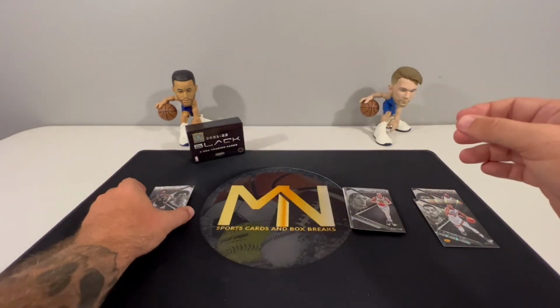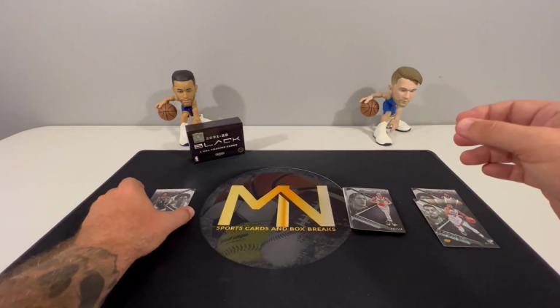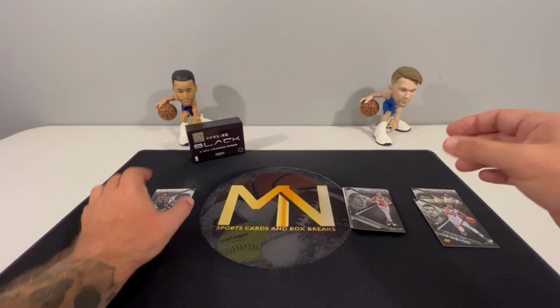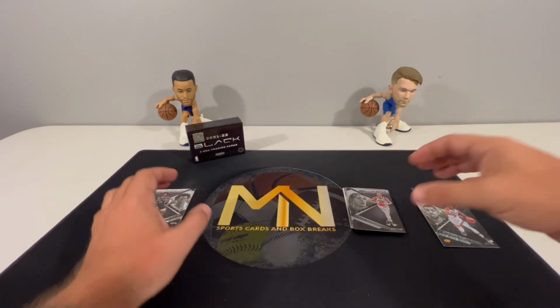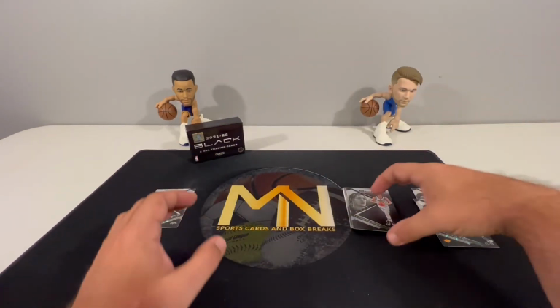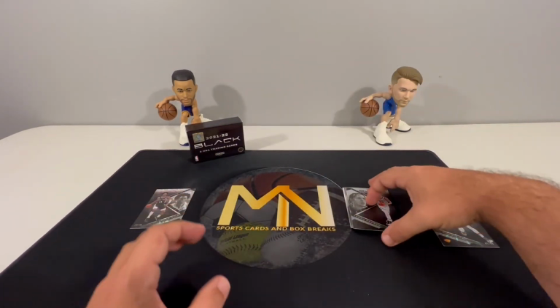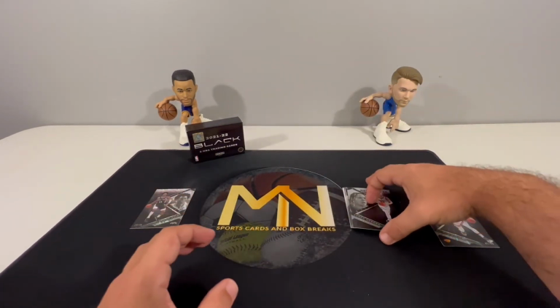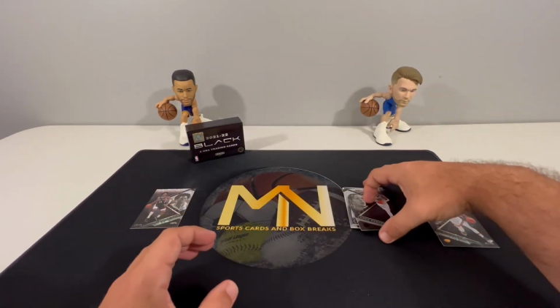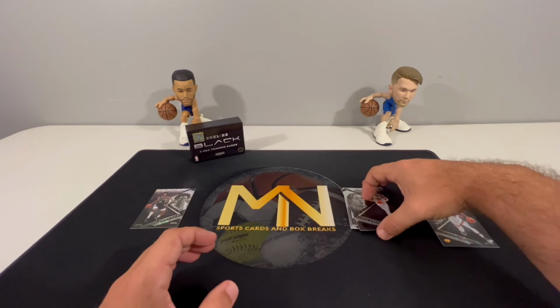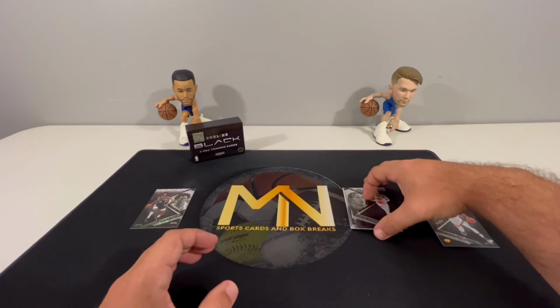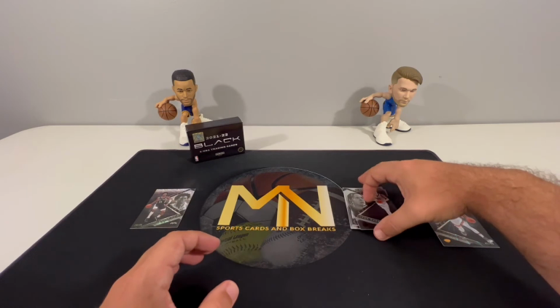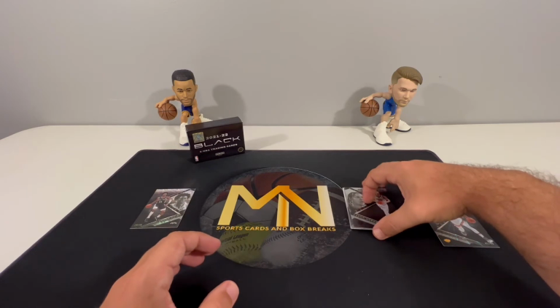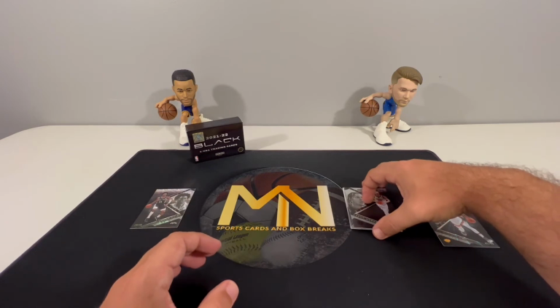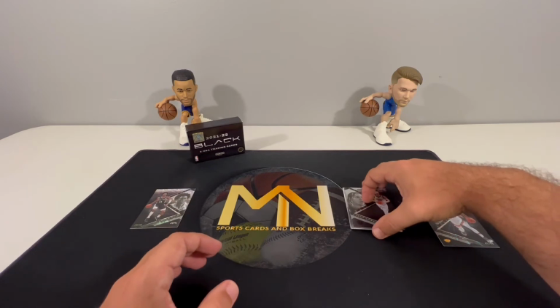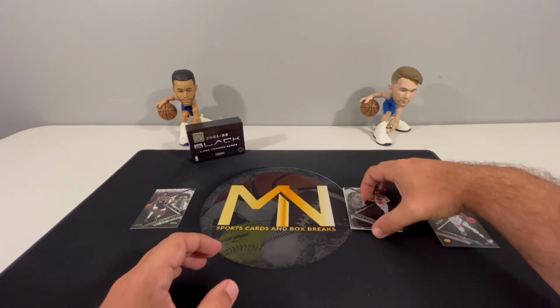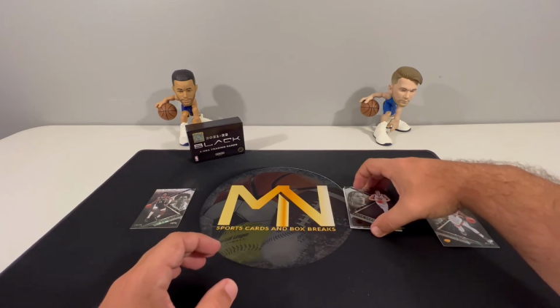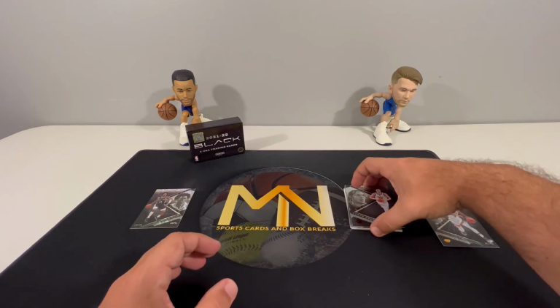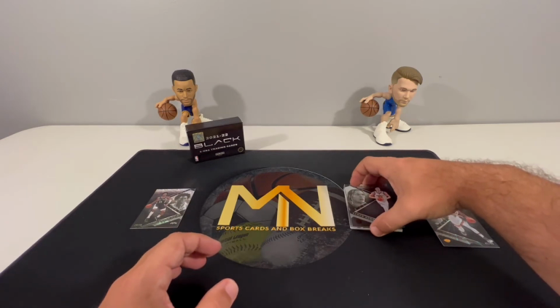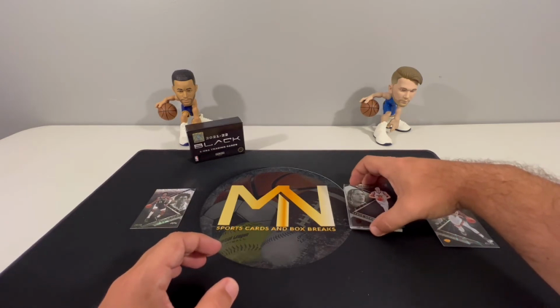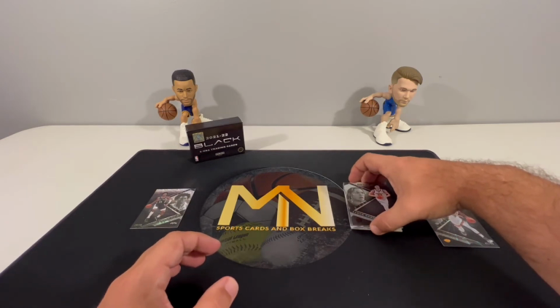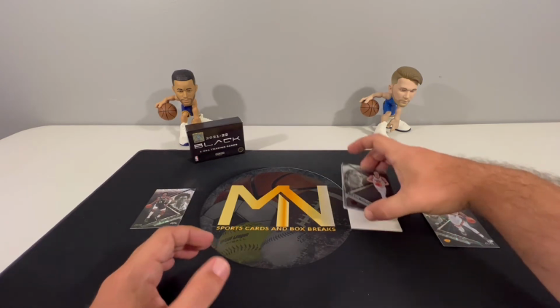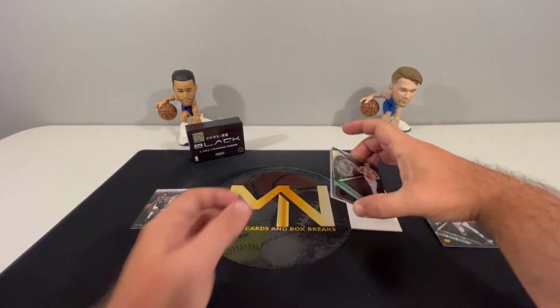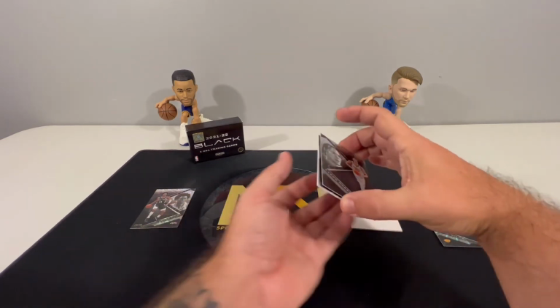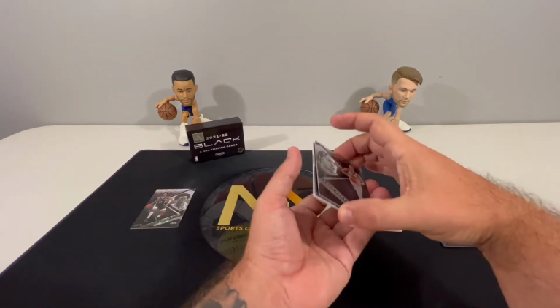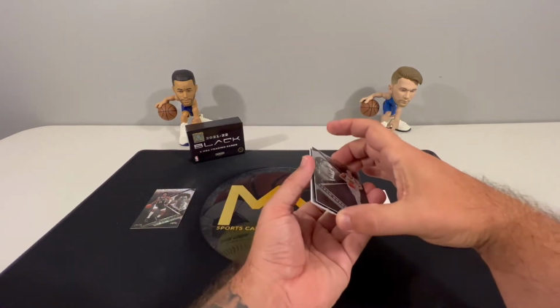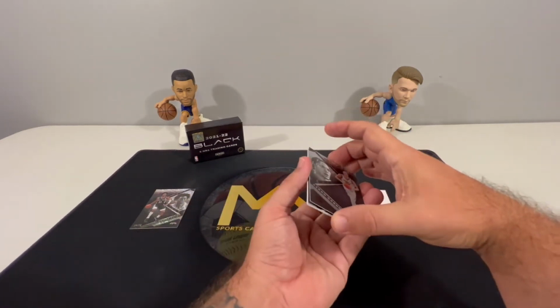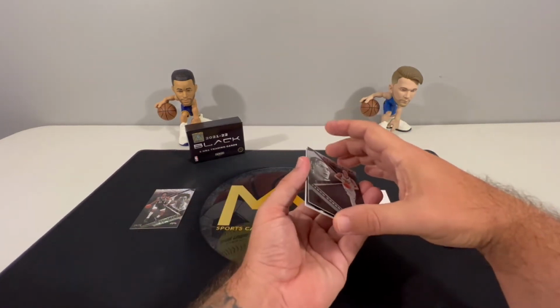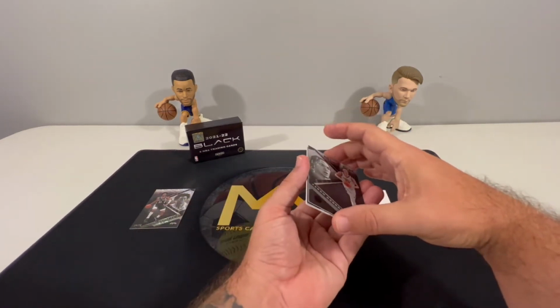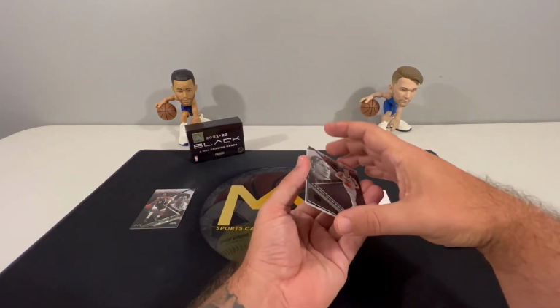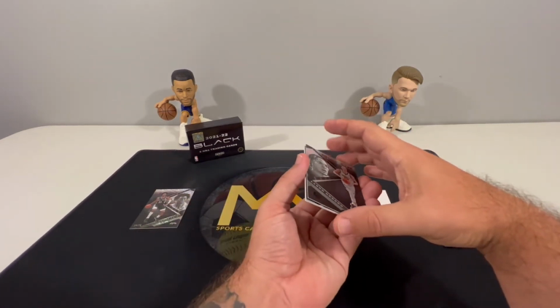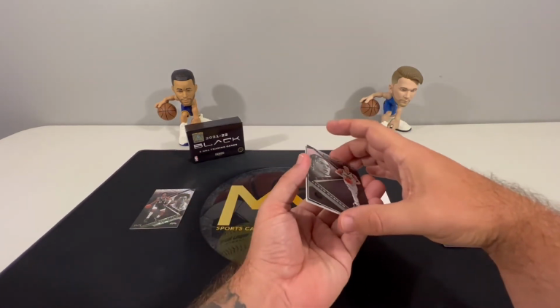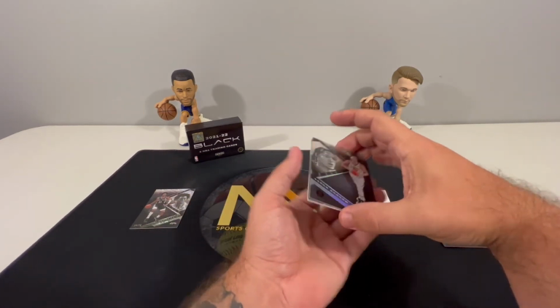And then we have a Joshua Primo rookie numbered to 75 — 14 of 75. That is our only rookie so far.